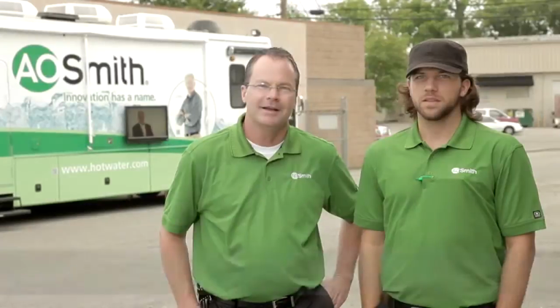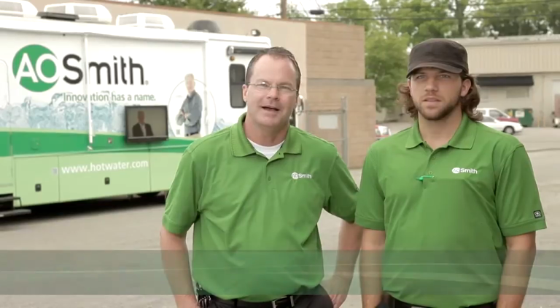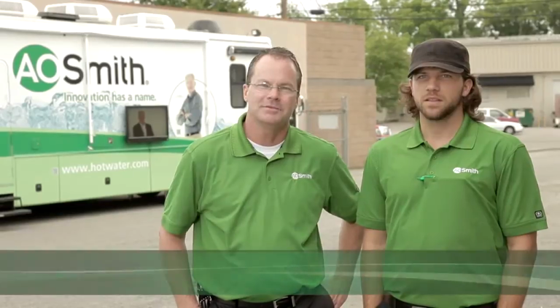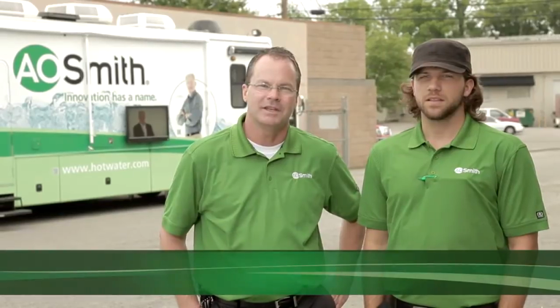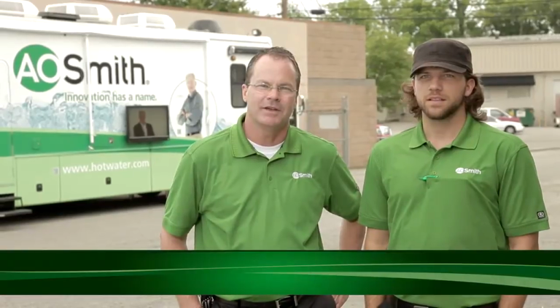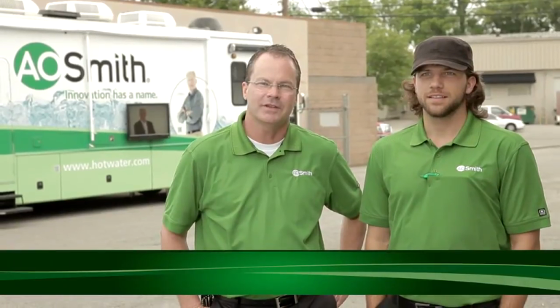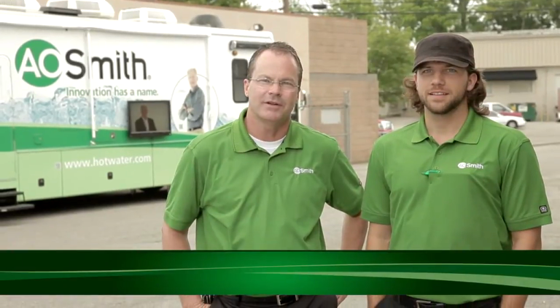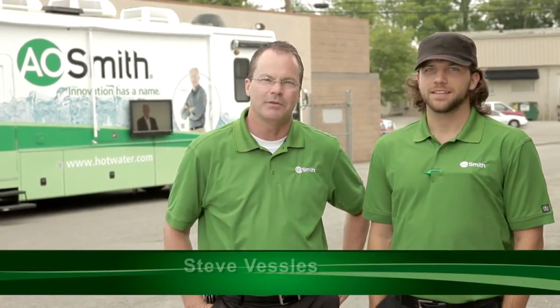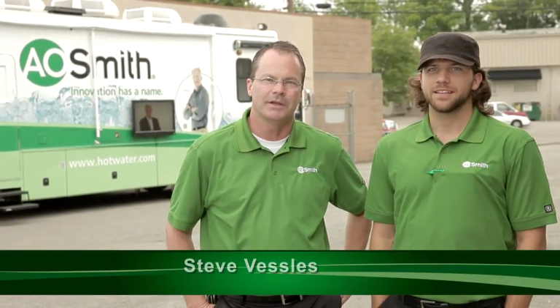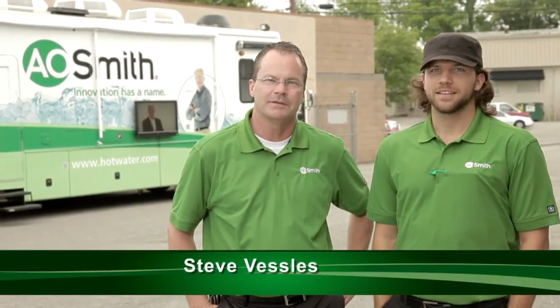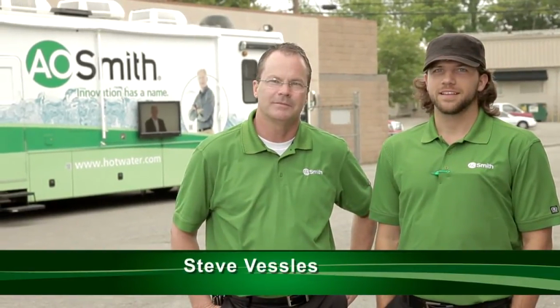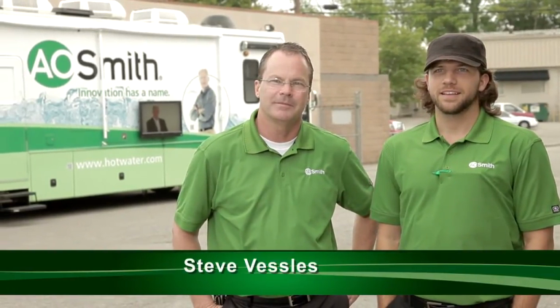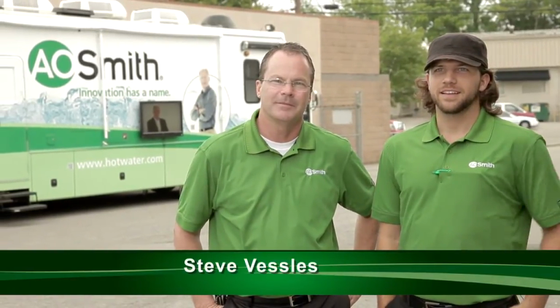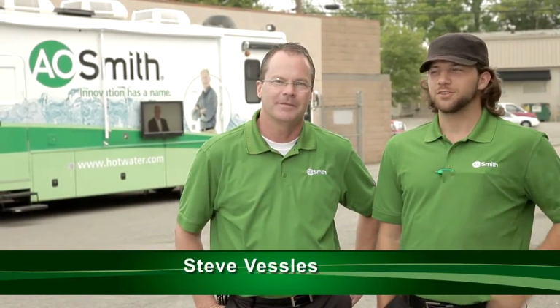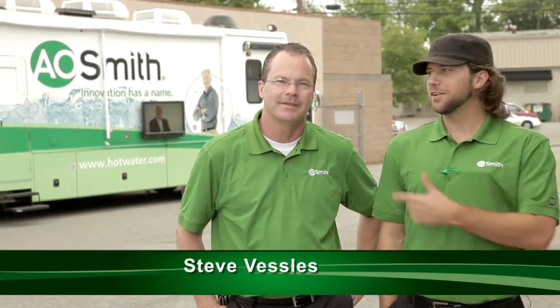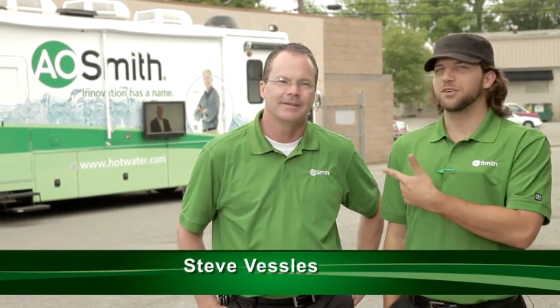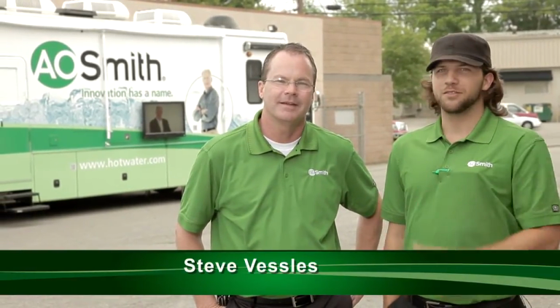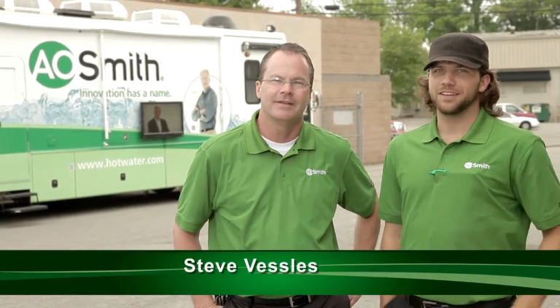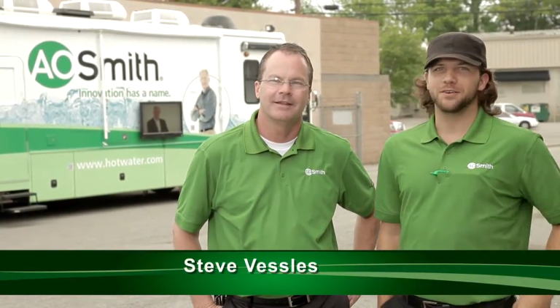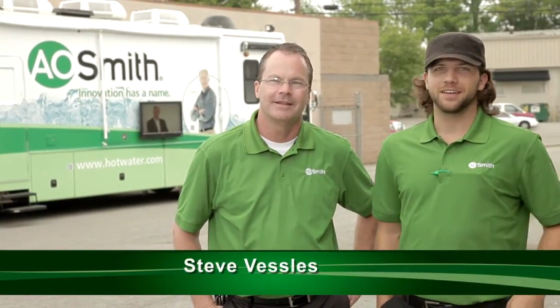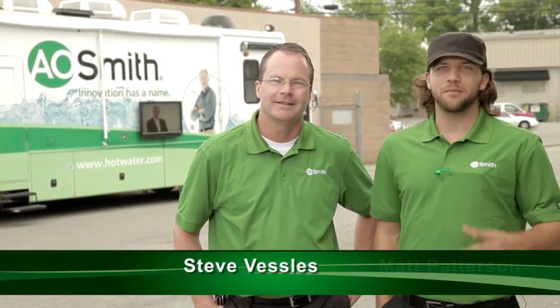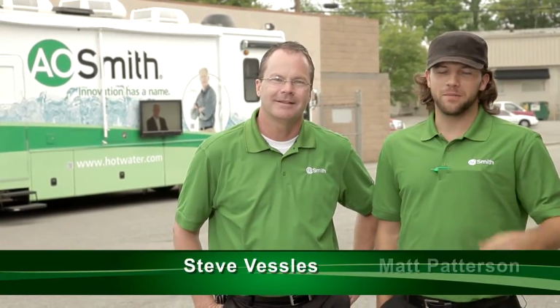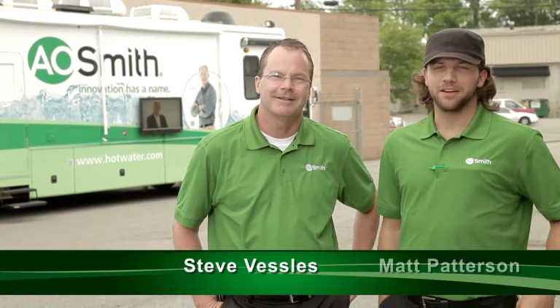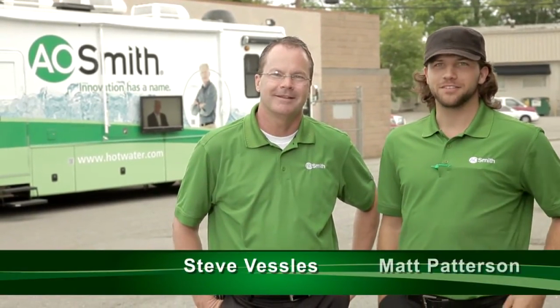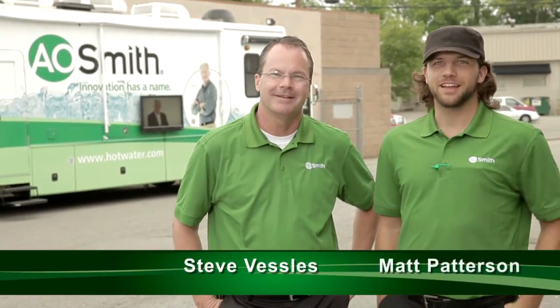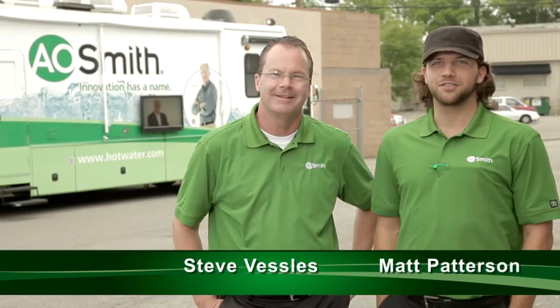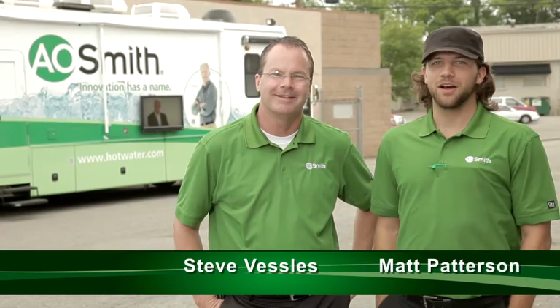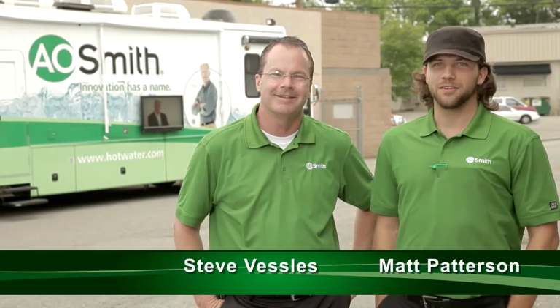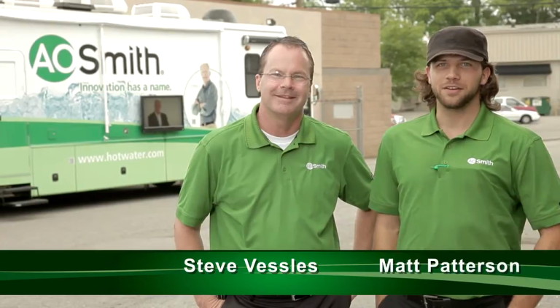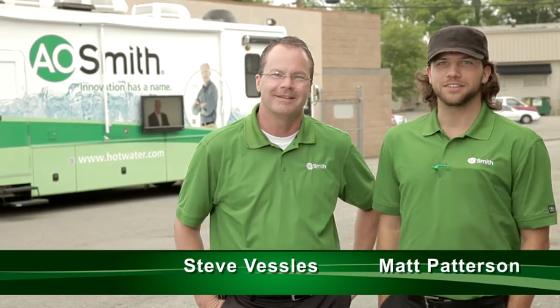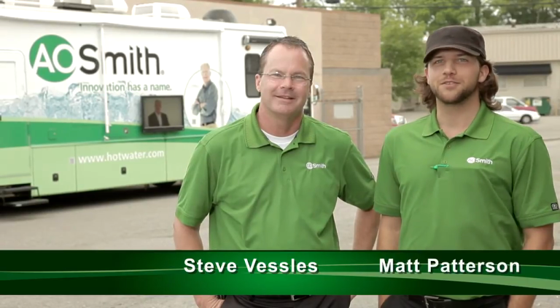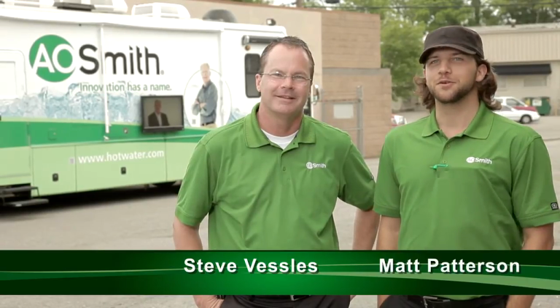Hi, I'm Steve Vessels, I drive the bus — his real name is RV though — and I'm Matt Patterson. I just ride on the bus and give the tours.